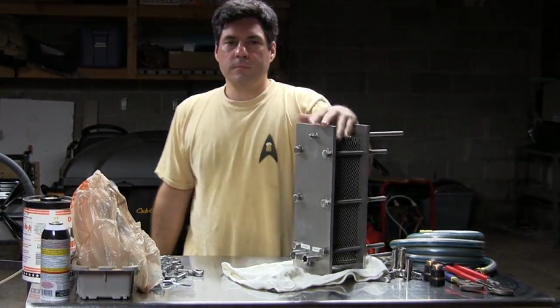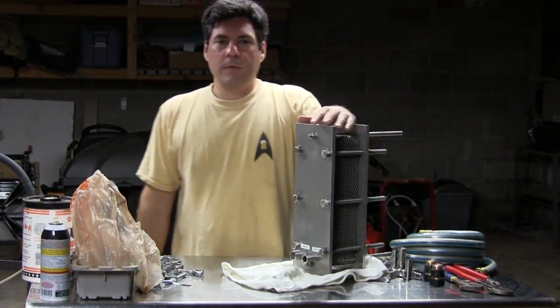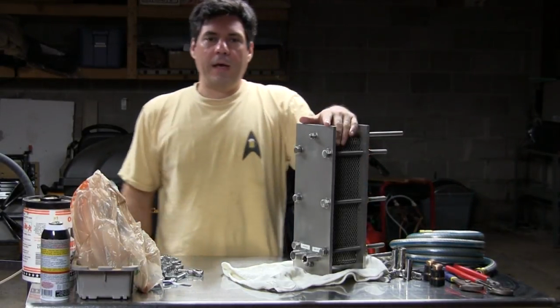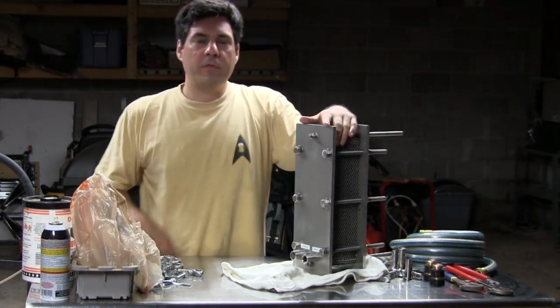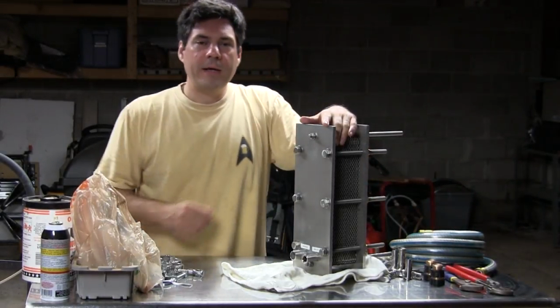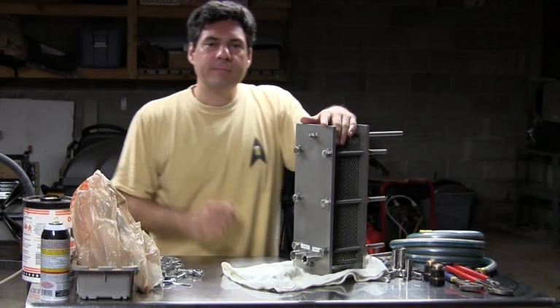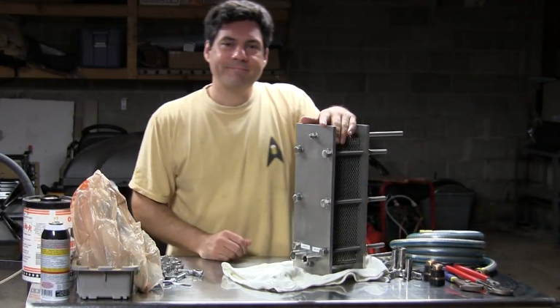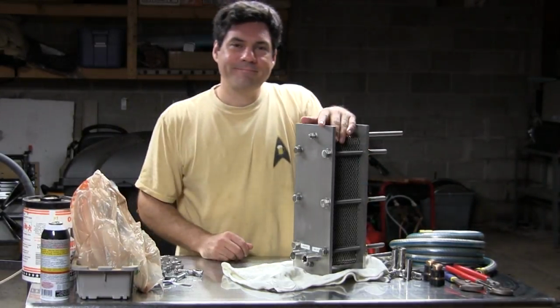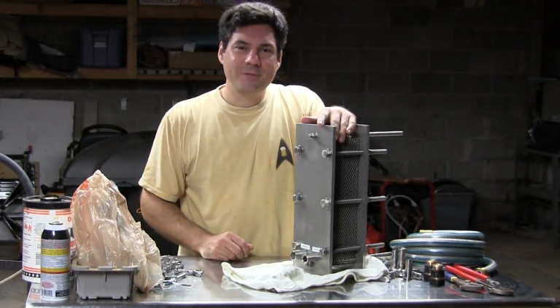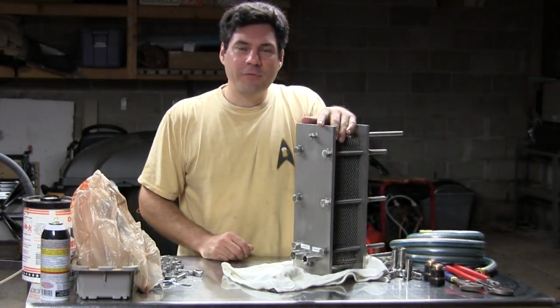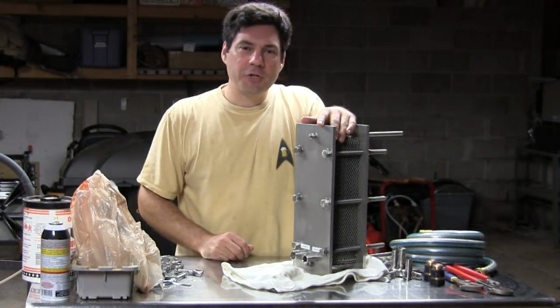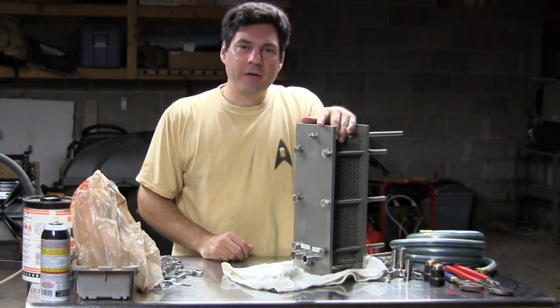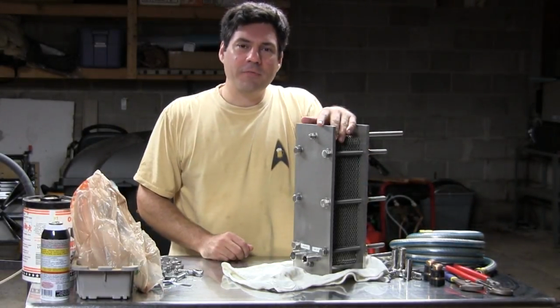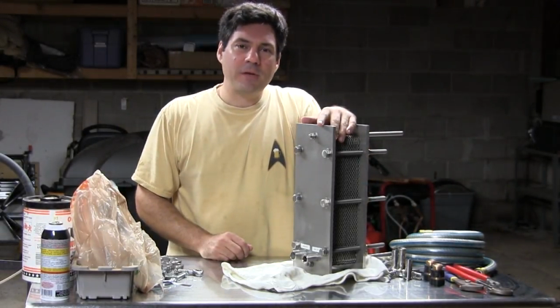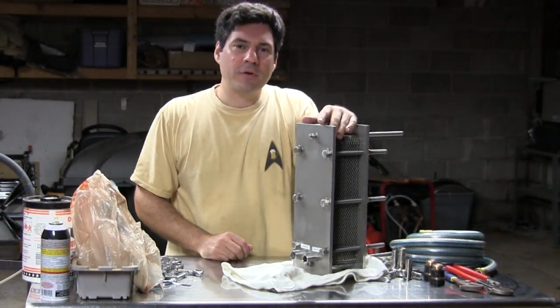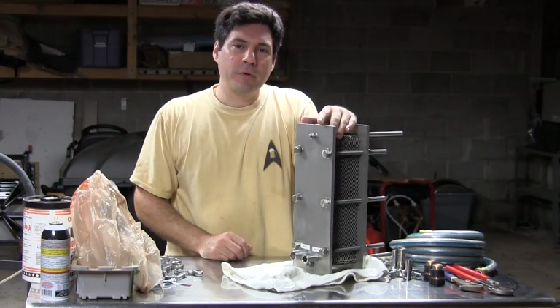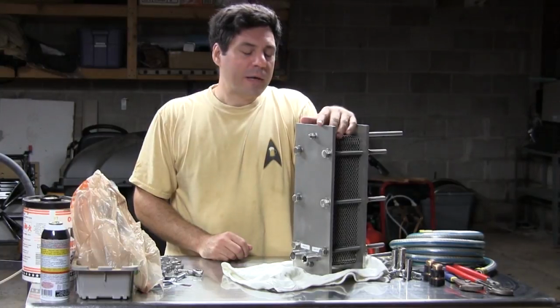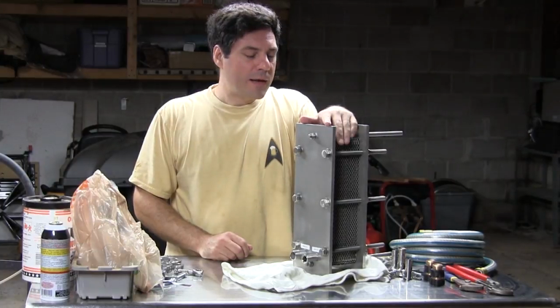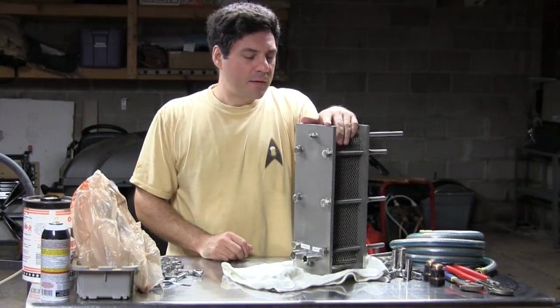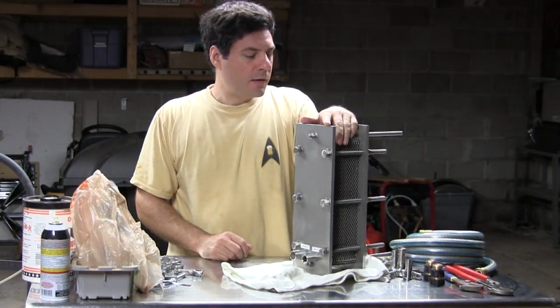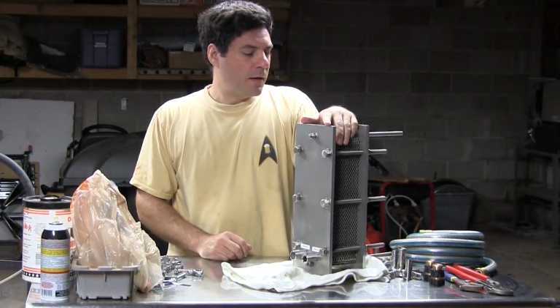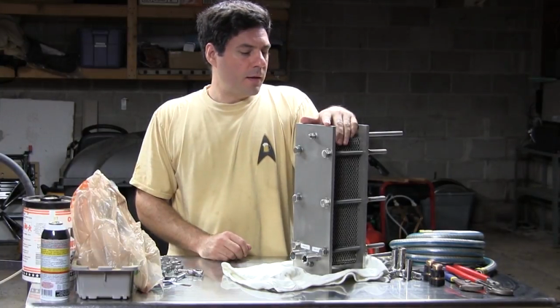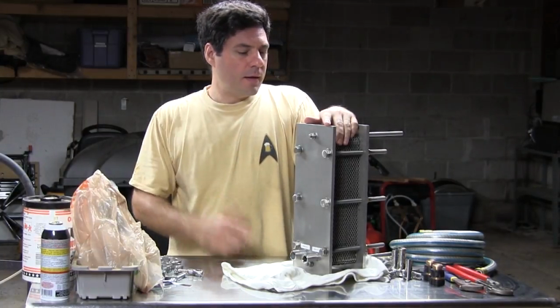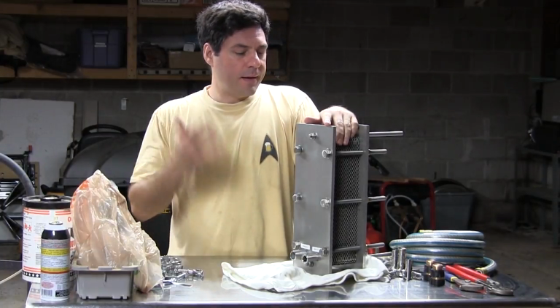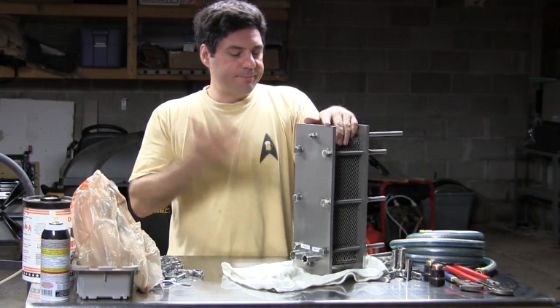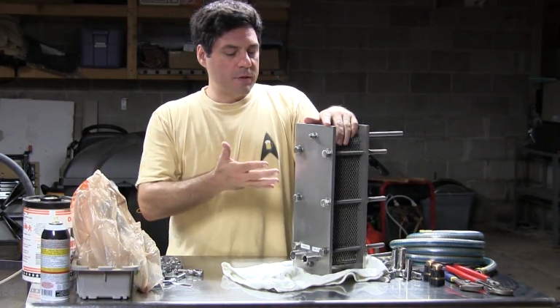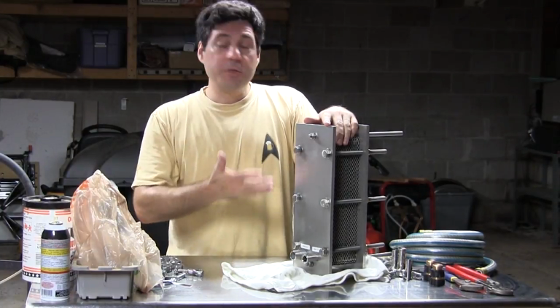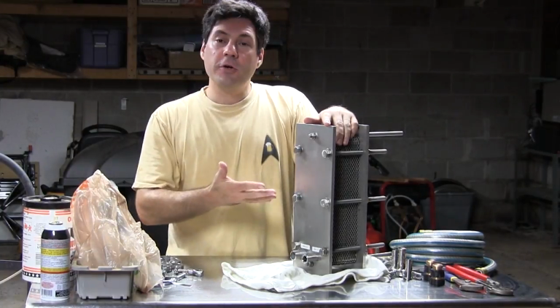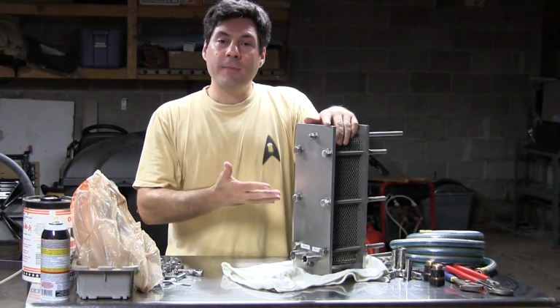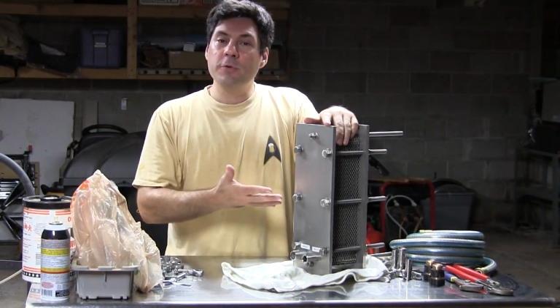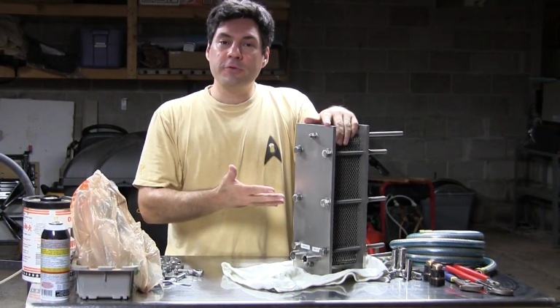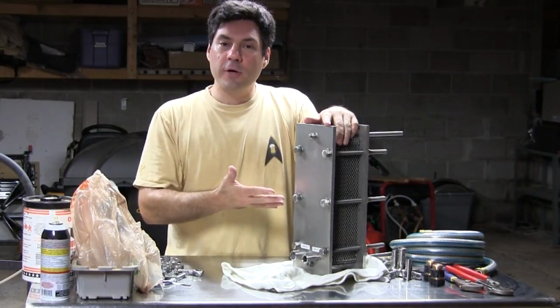Hey everybody, Joe Fisher here from Manskirt Brewing again. I've come to show you my newest toy.